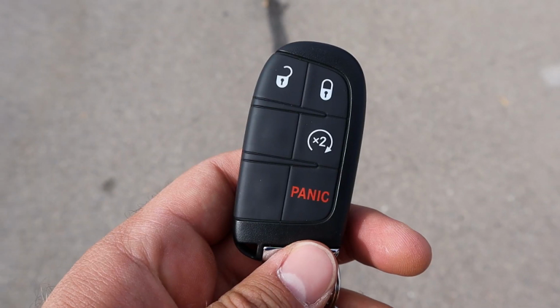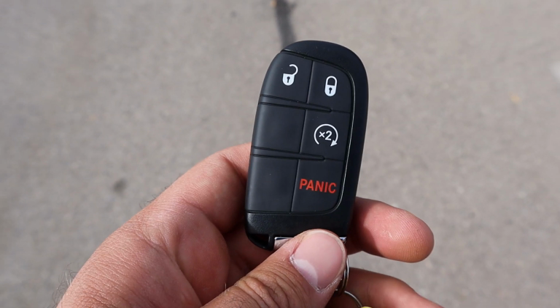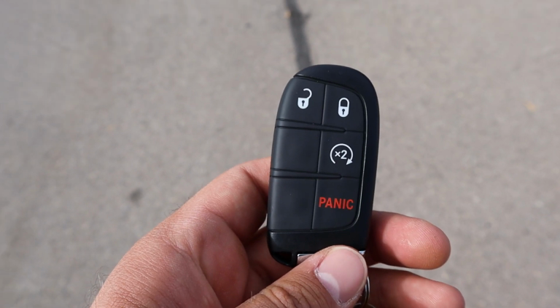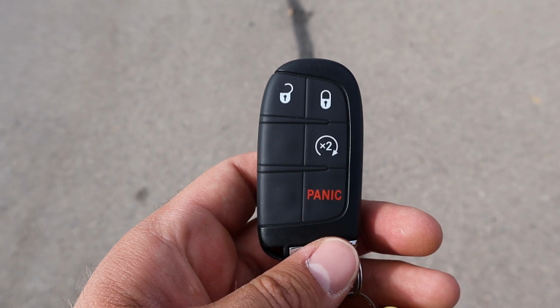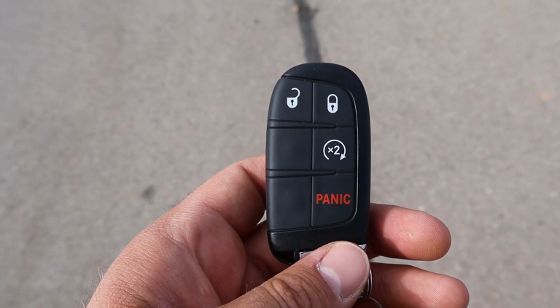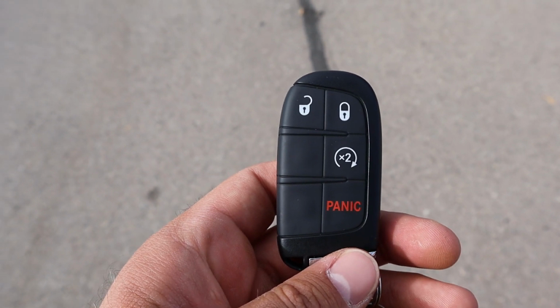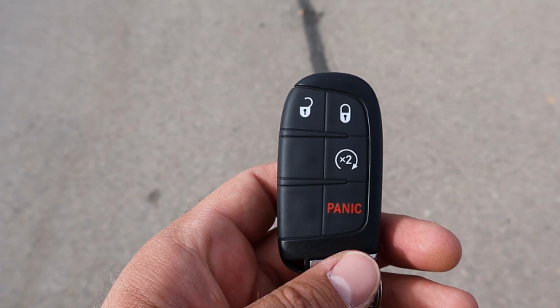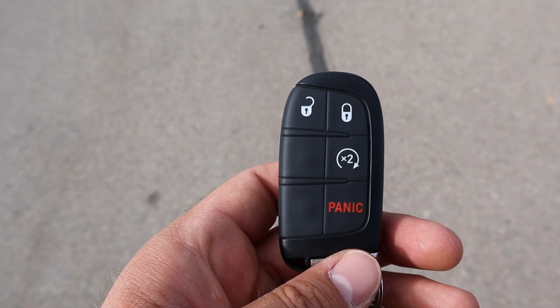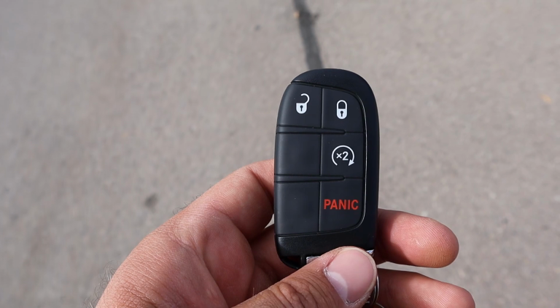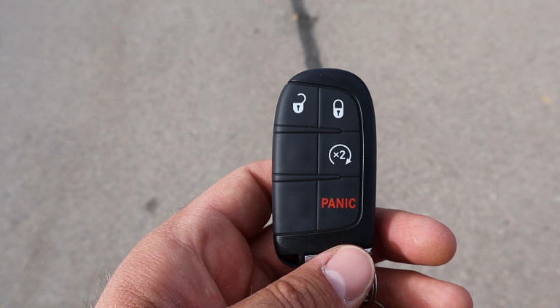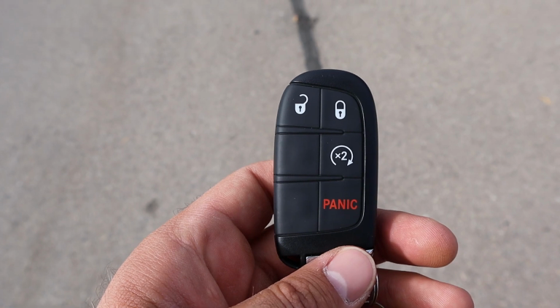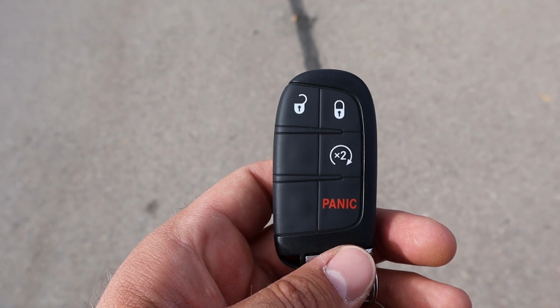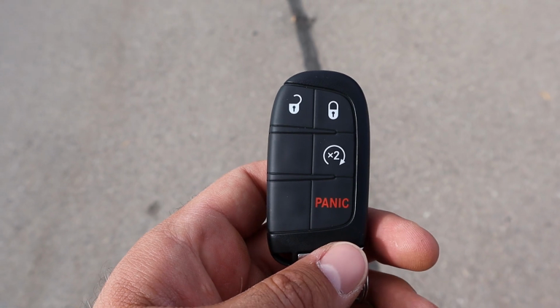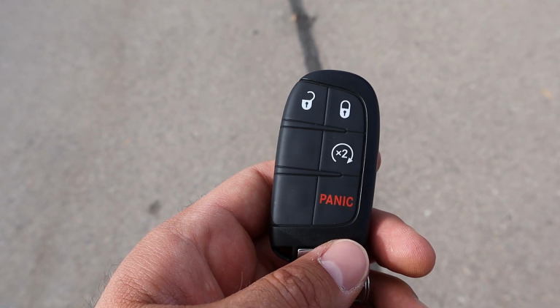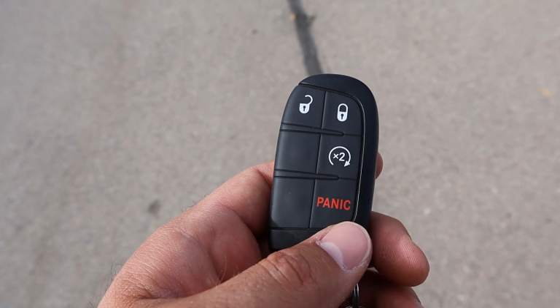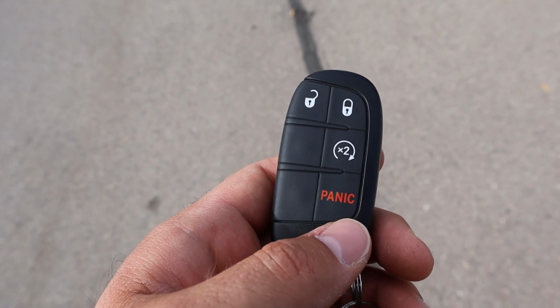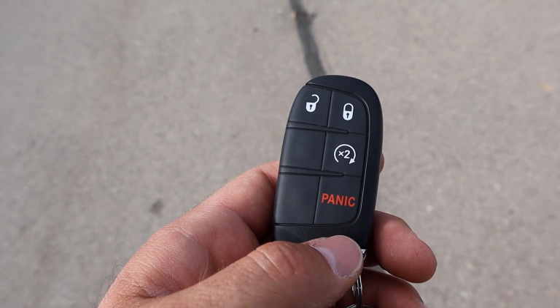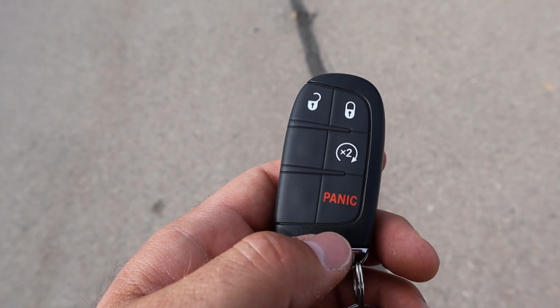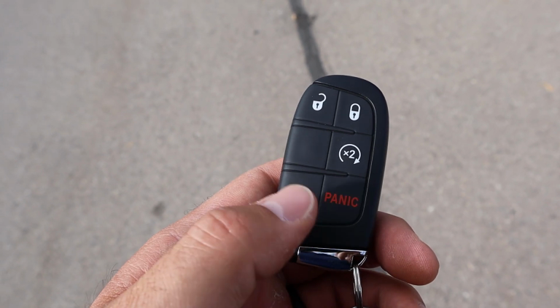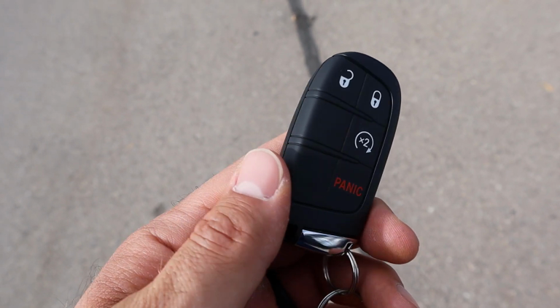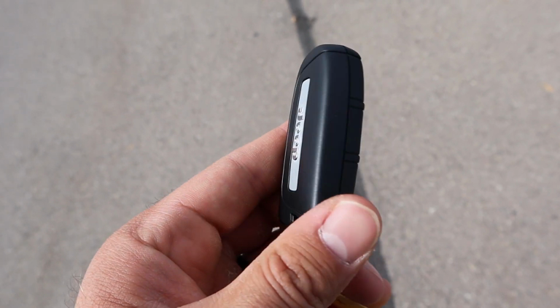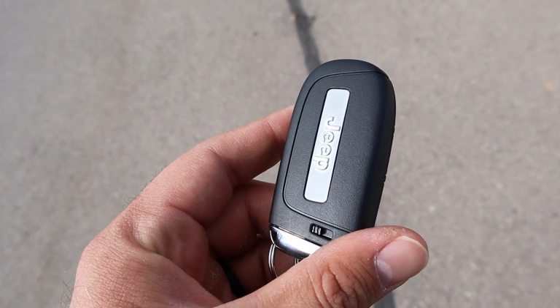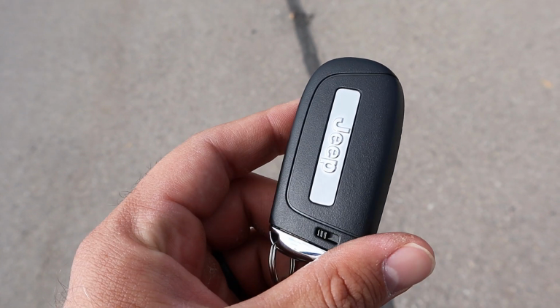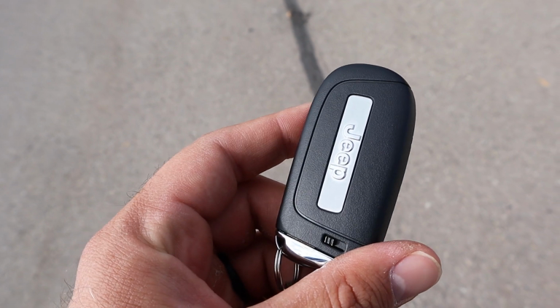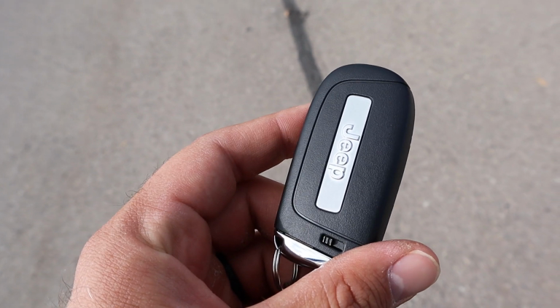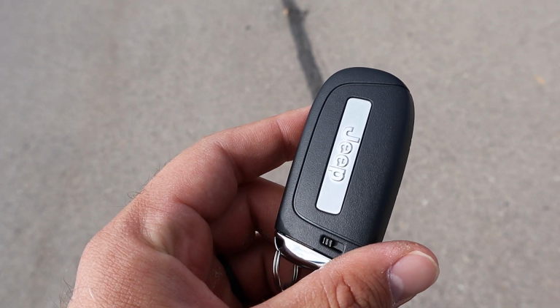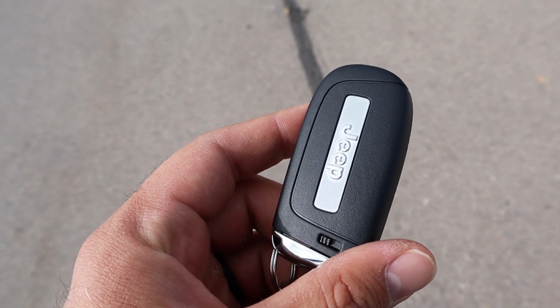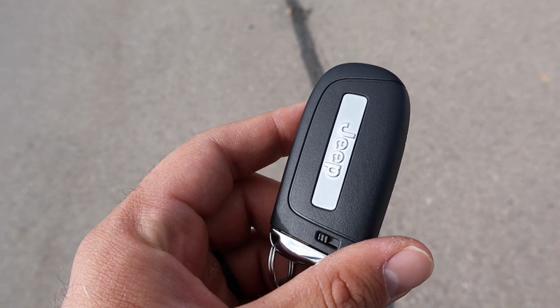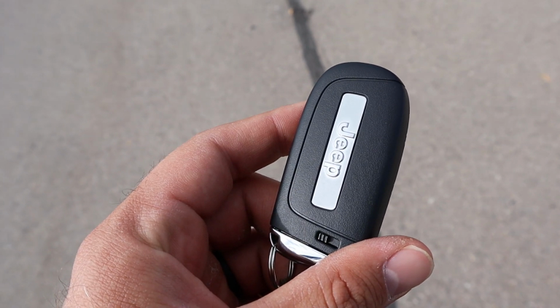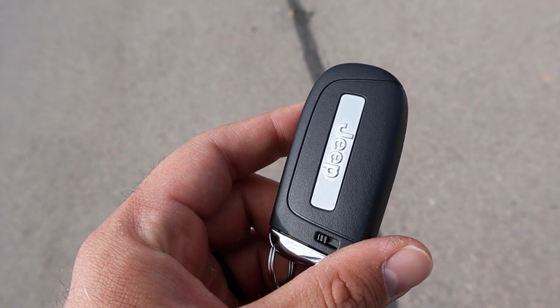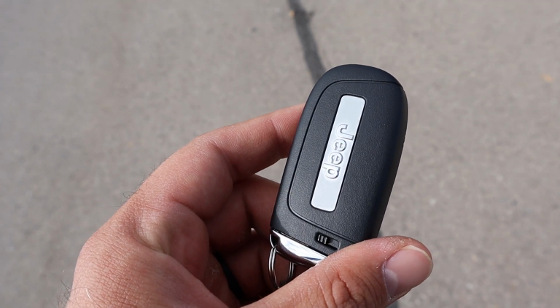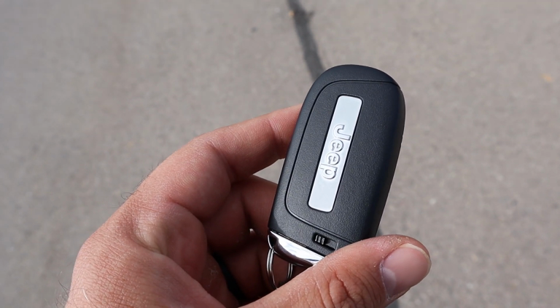Taking a look at the key fob, you guys can see we've got our lock and unlock function. We also have the remote start function and then we got the Jeep logo there on the back.